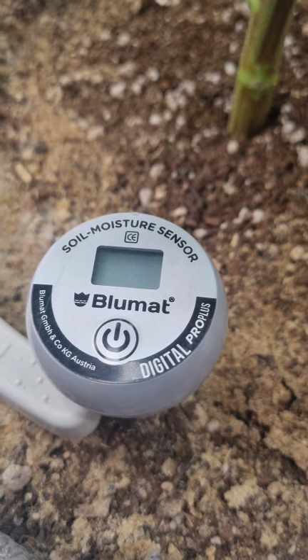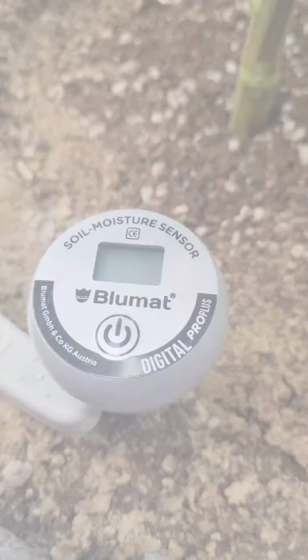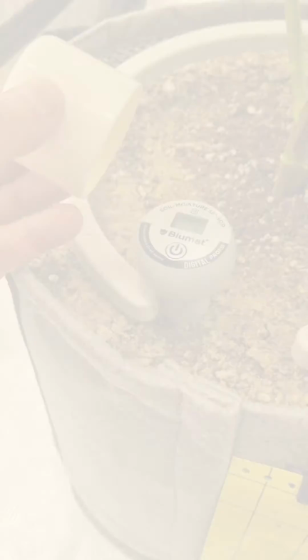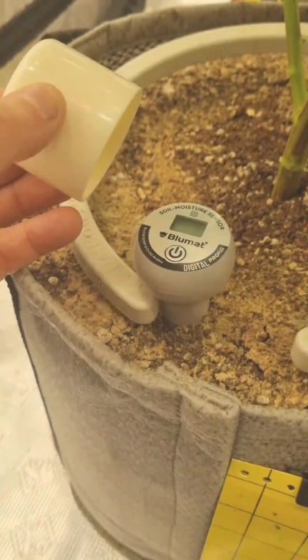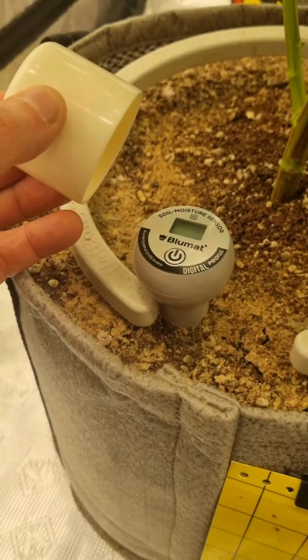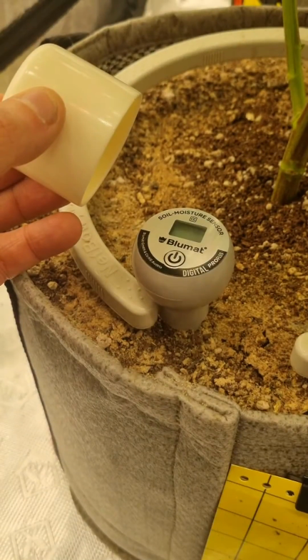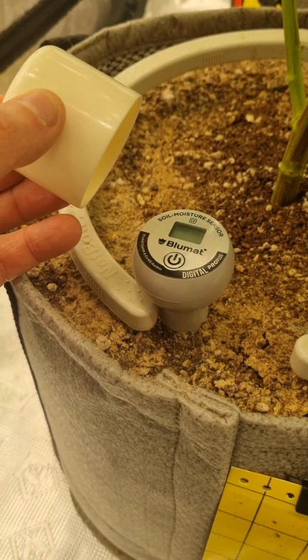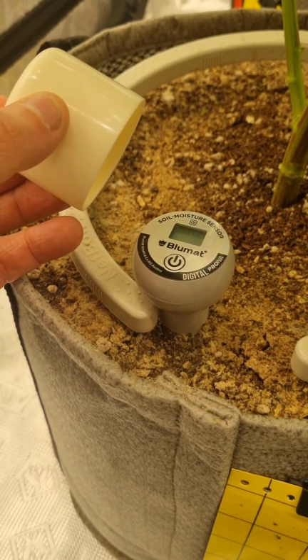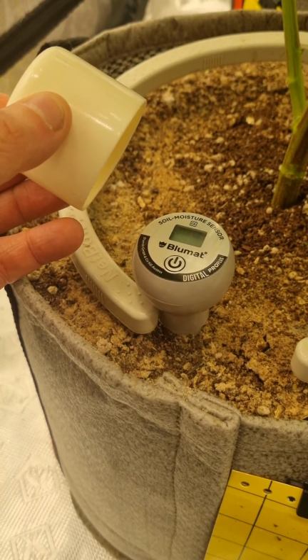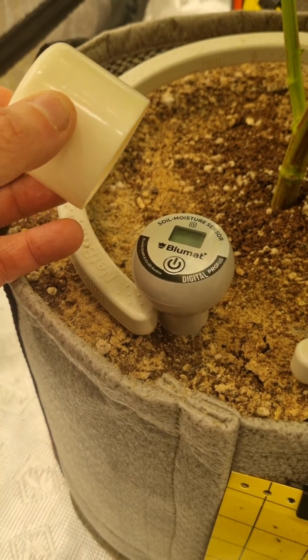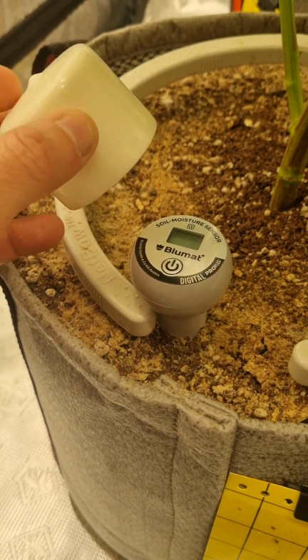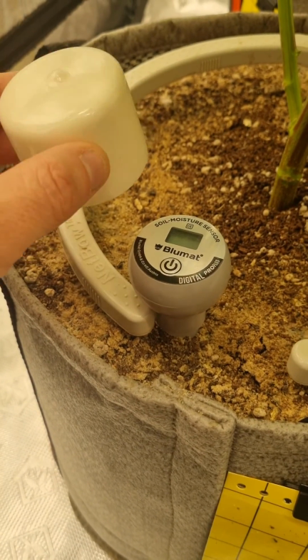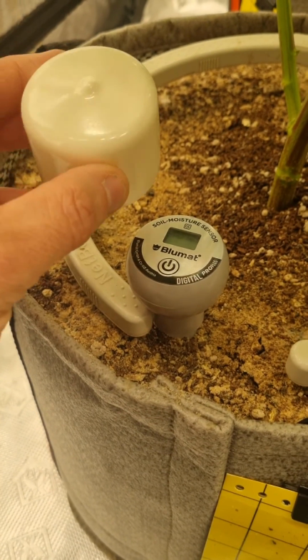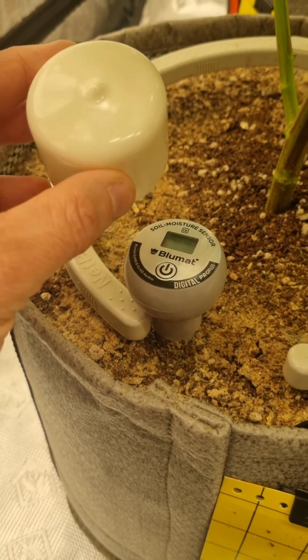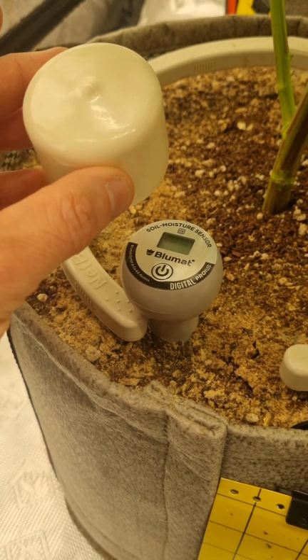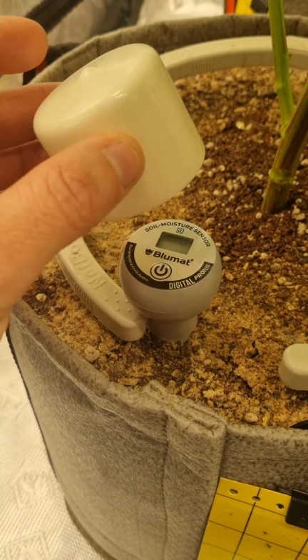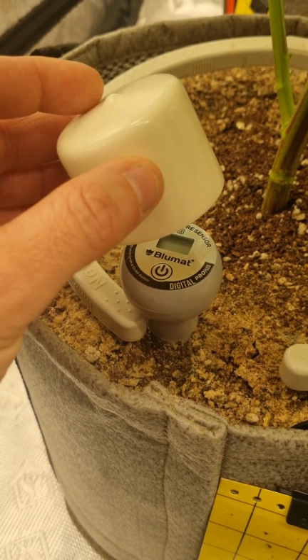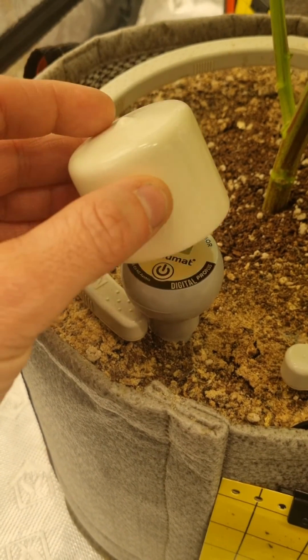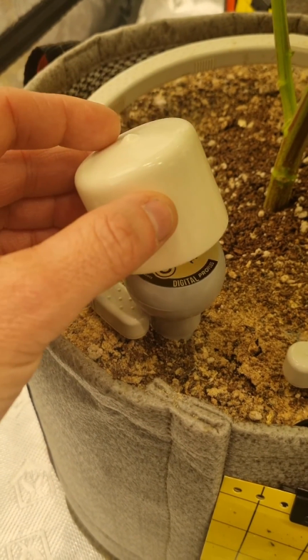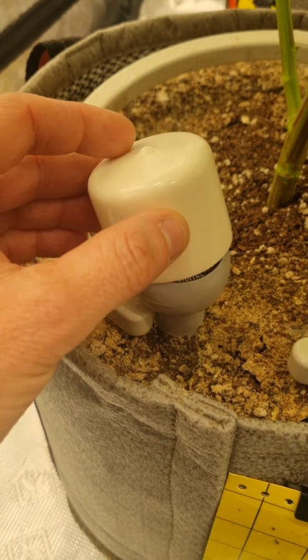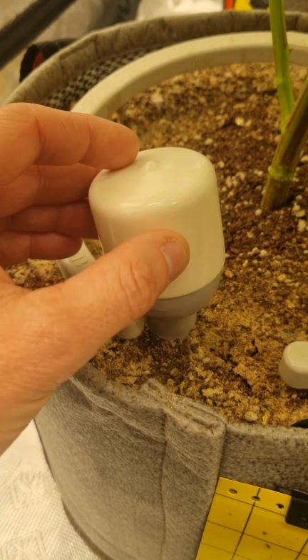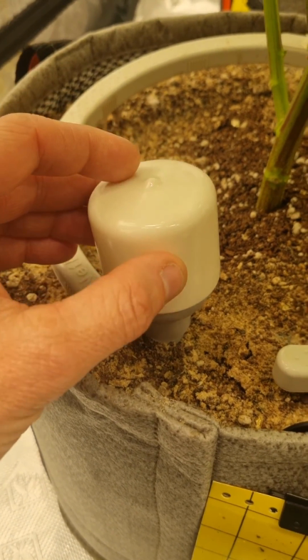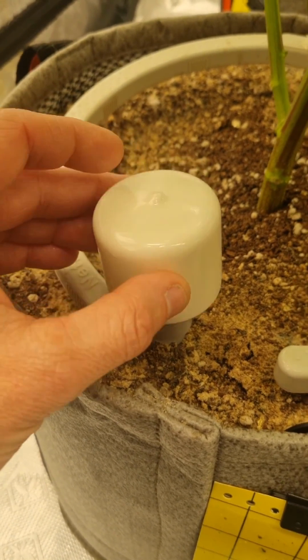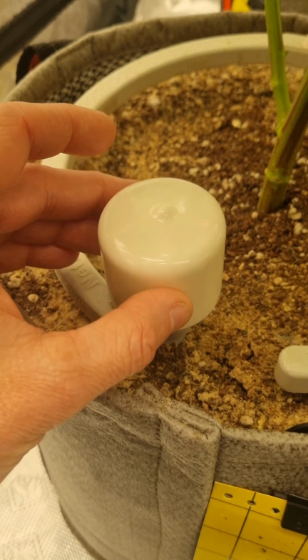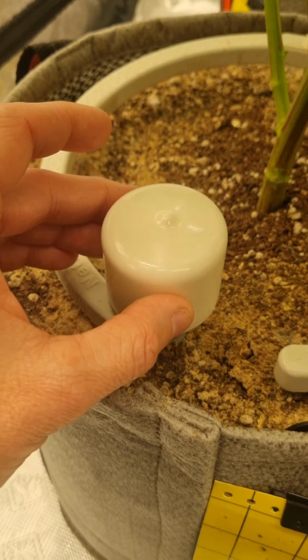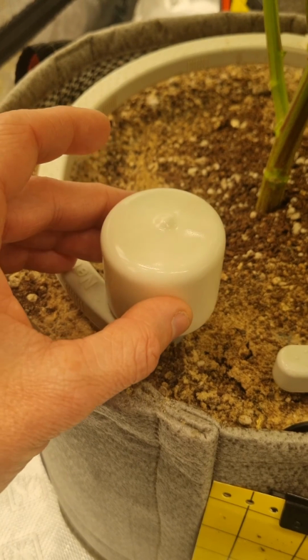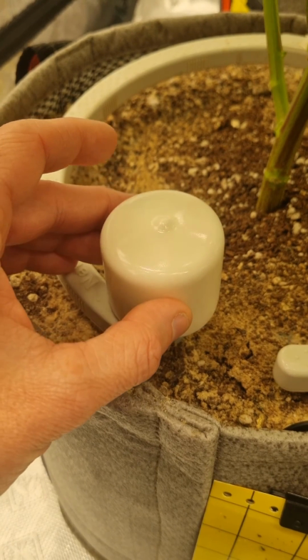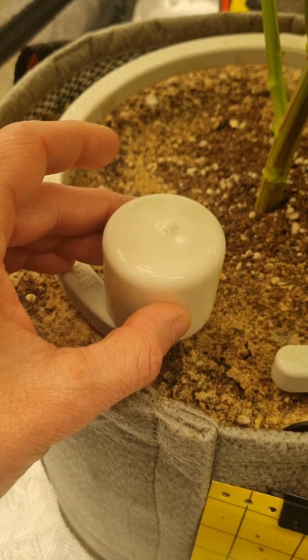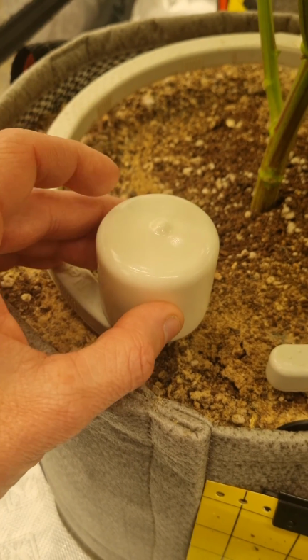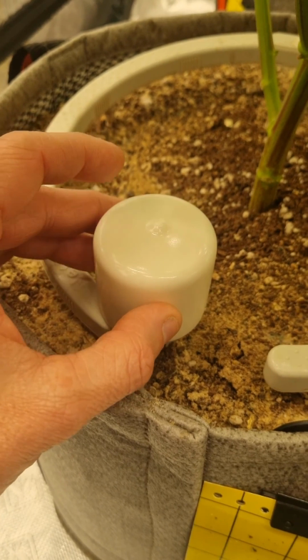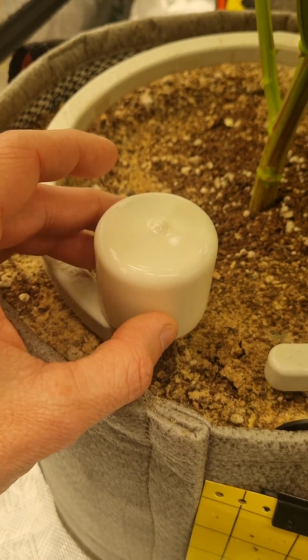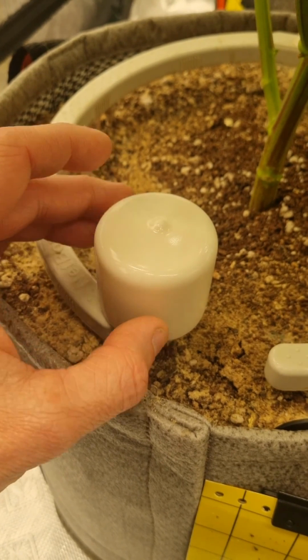Last but not least, it comes with this protective cap that you can just slide right over.